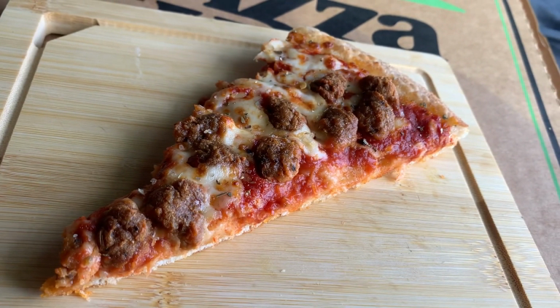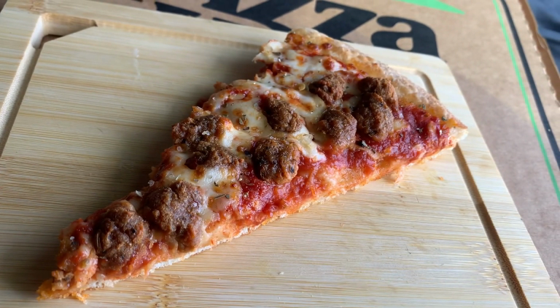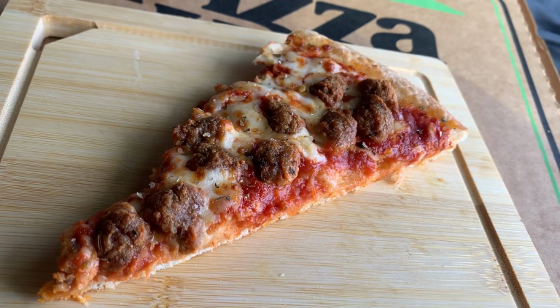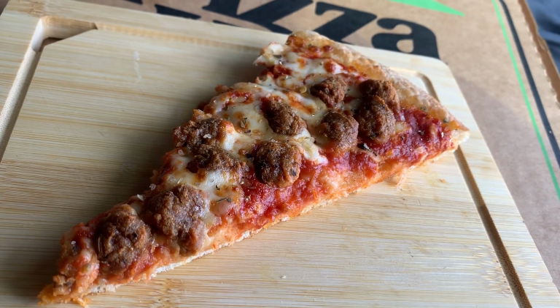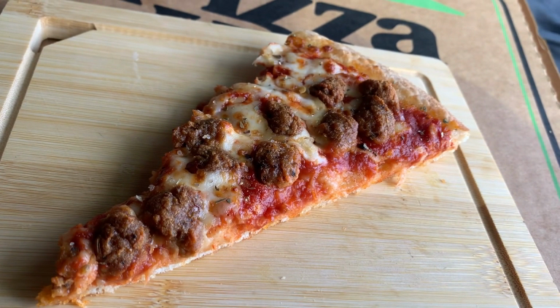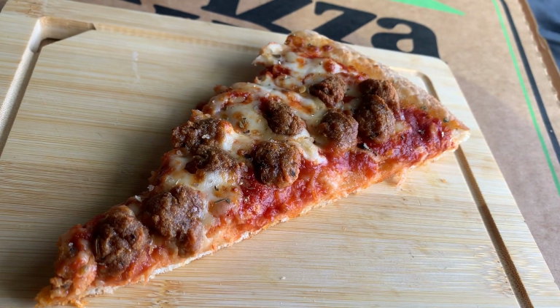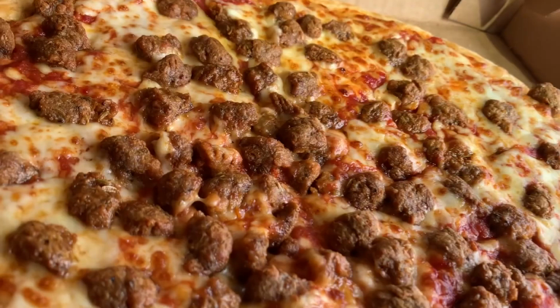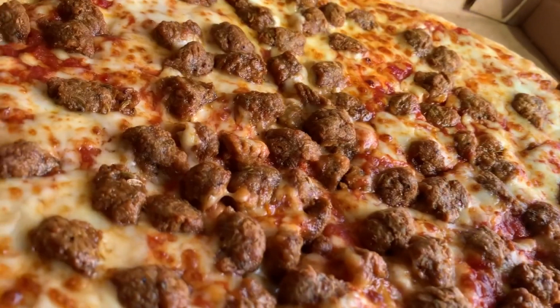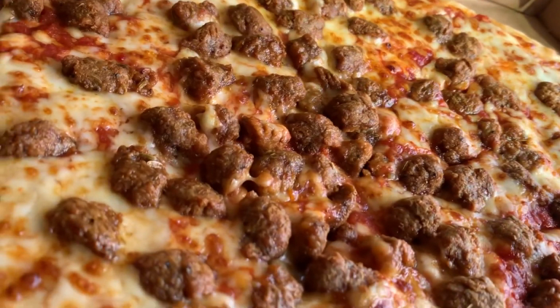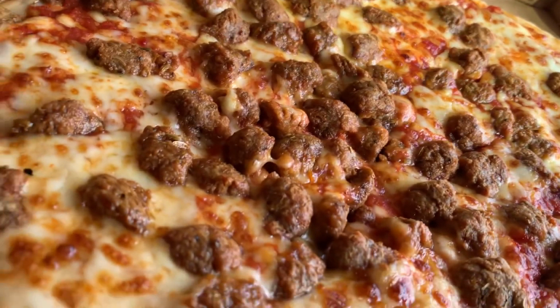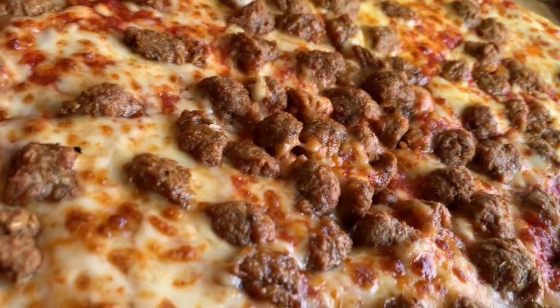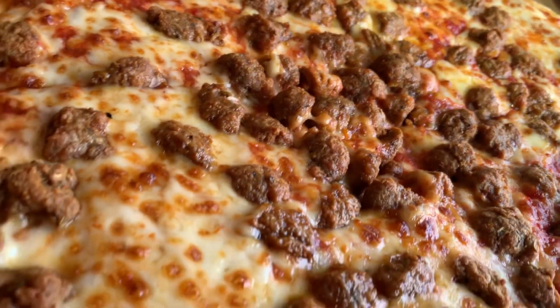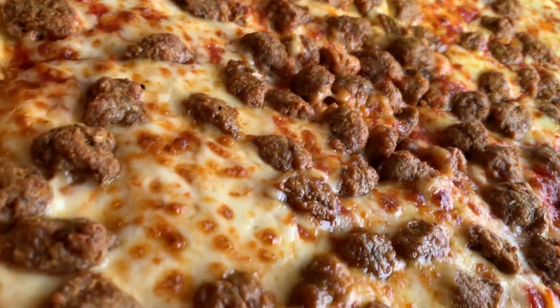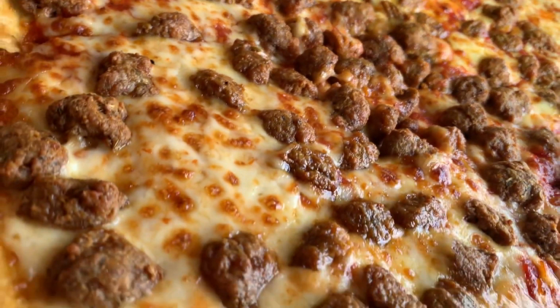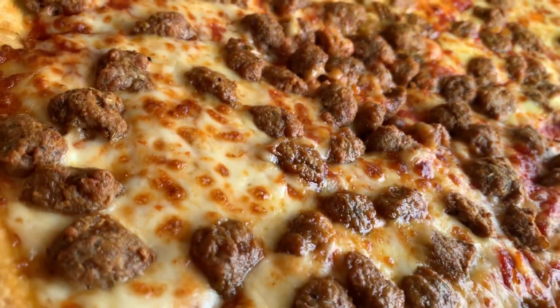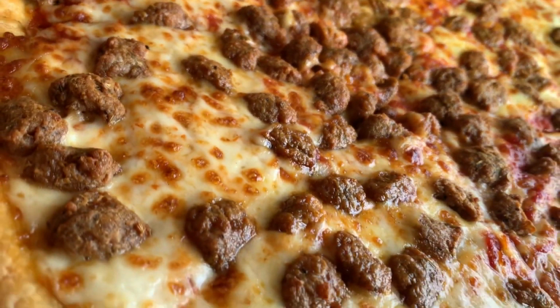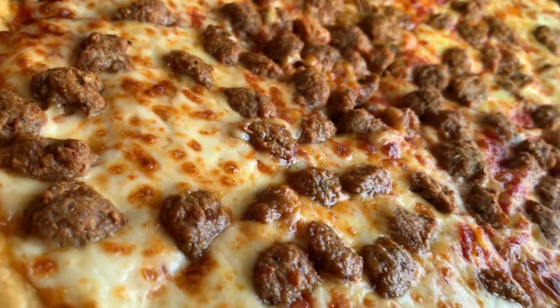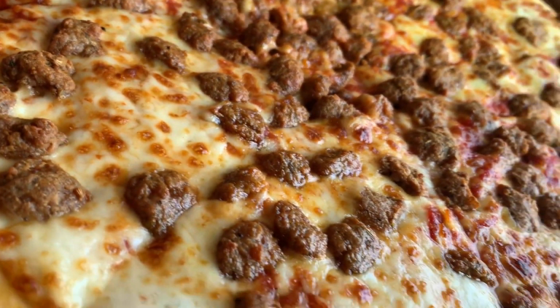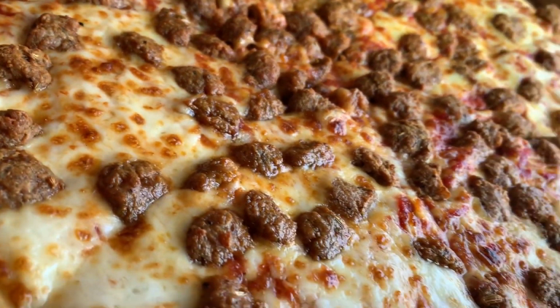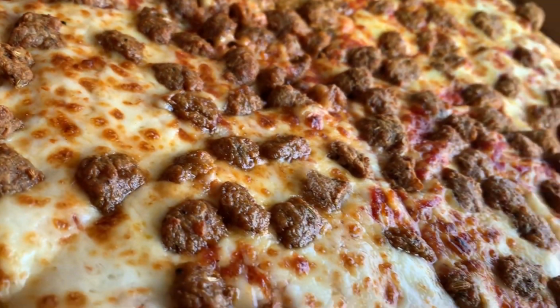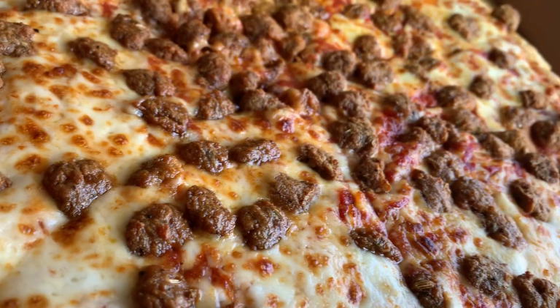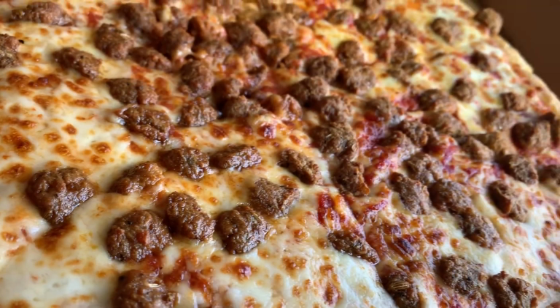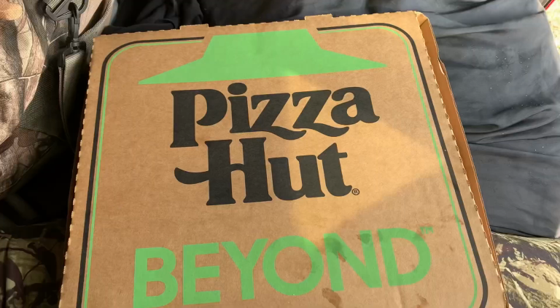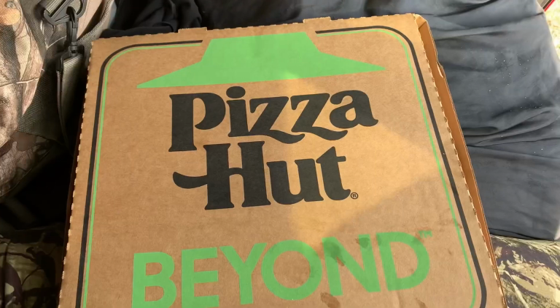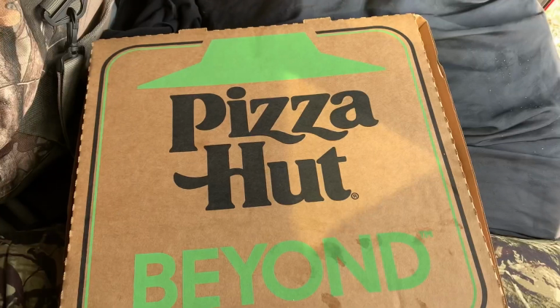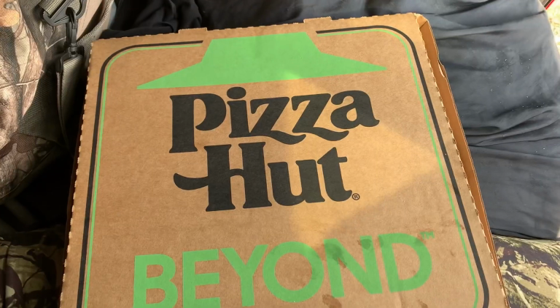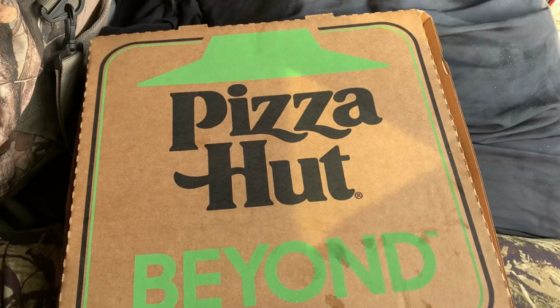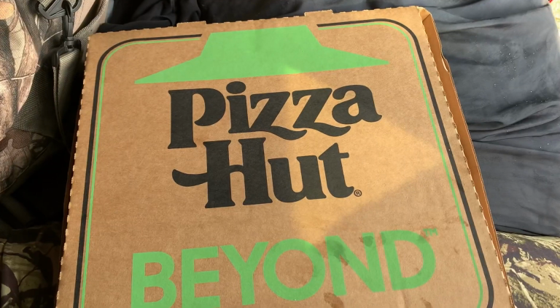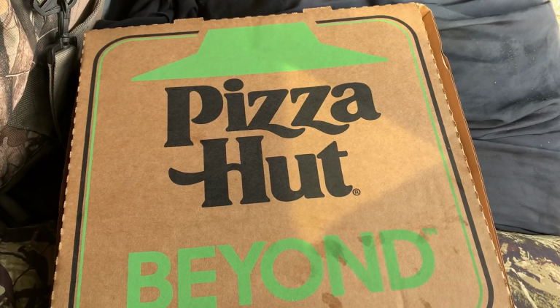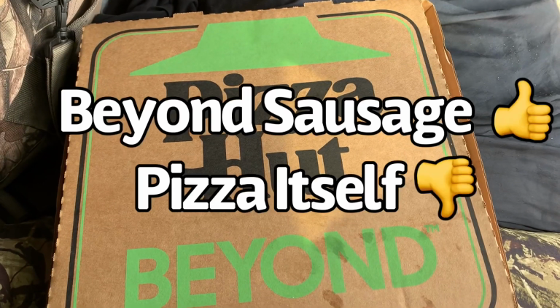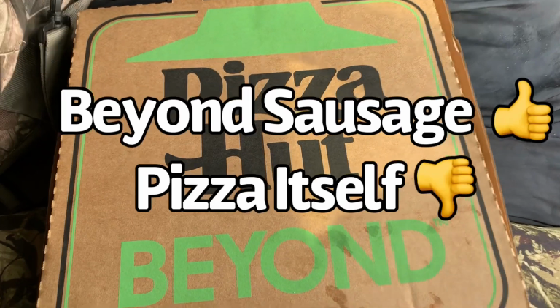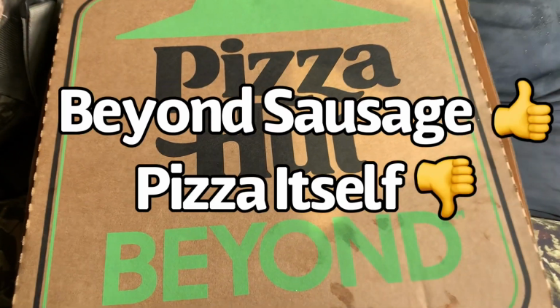It's not bad, guys. I'd give it a five on a scale from one to ten. Thanks for watching.